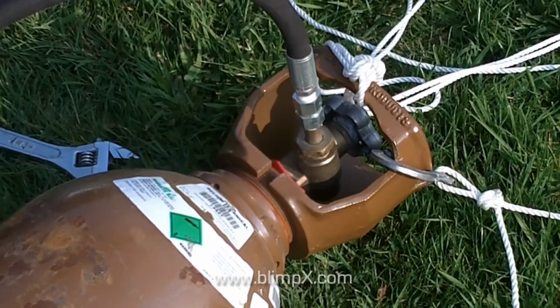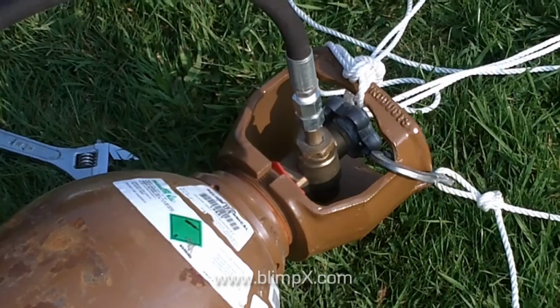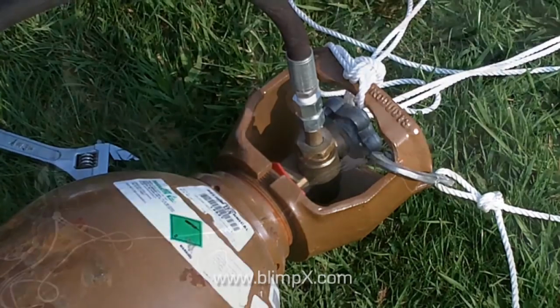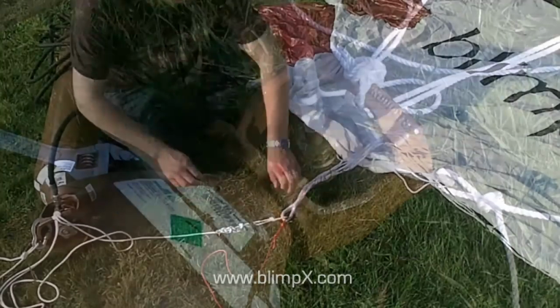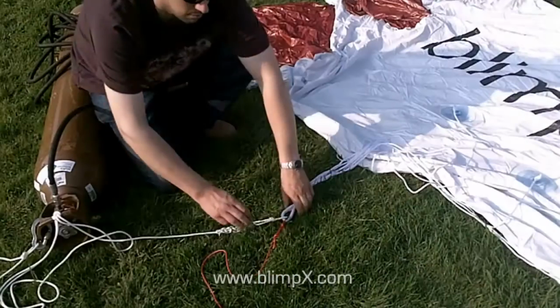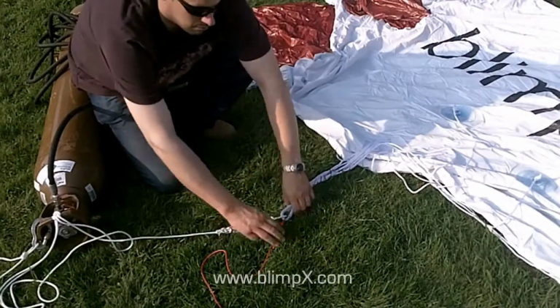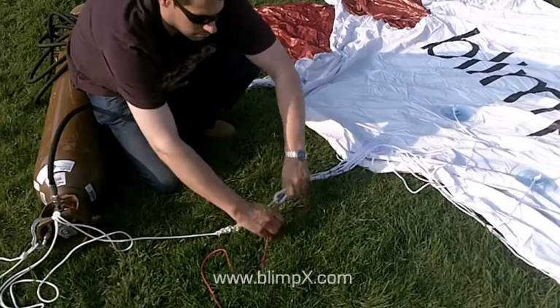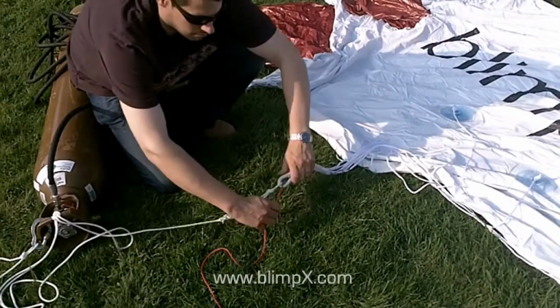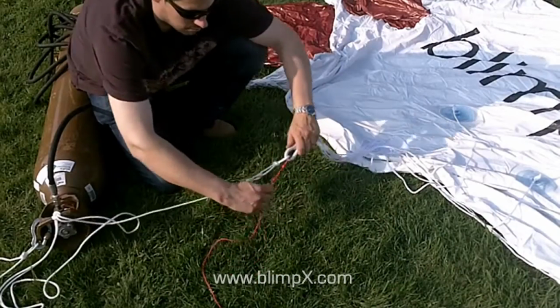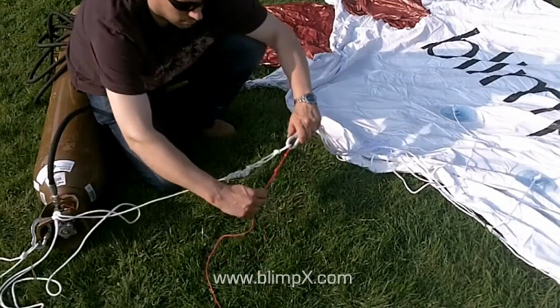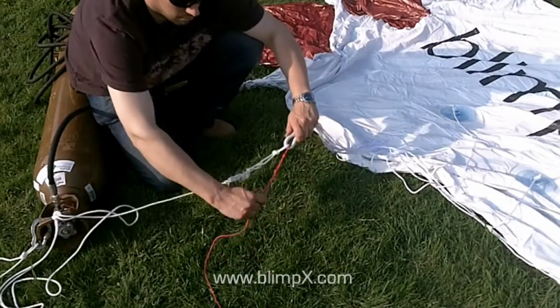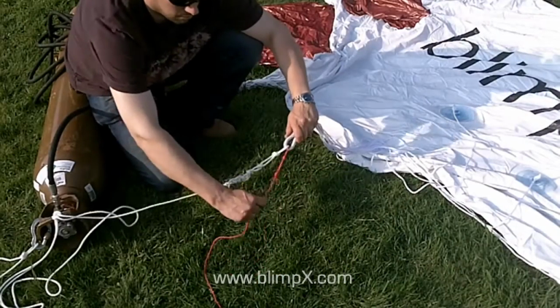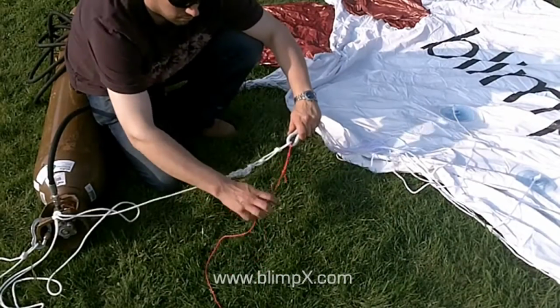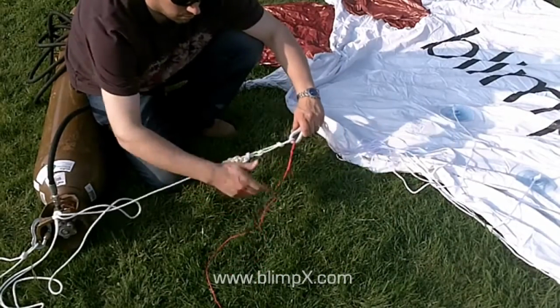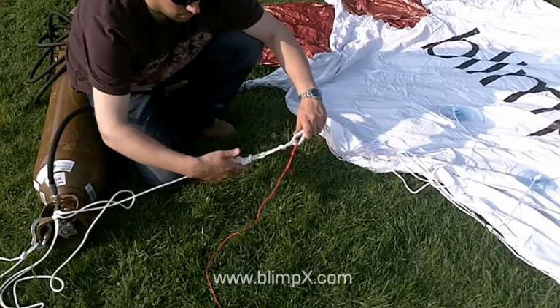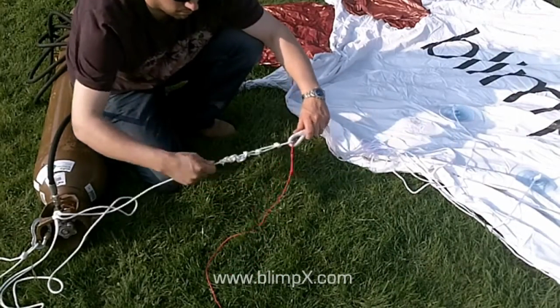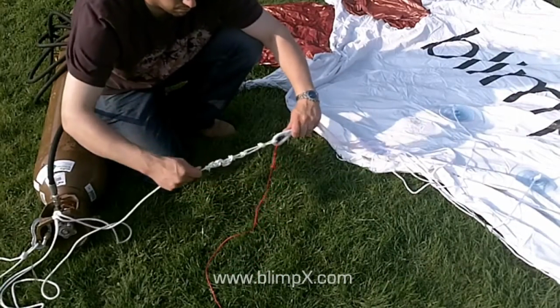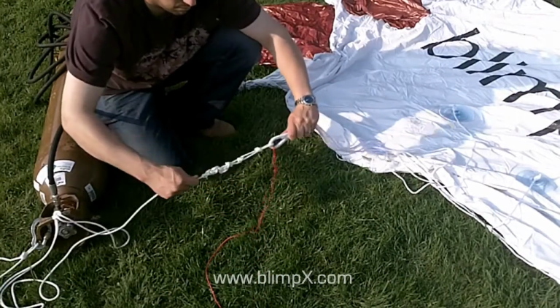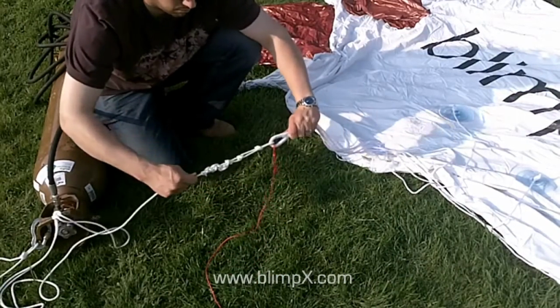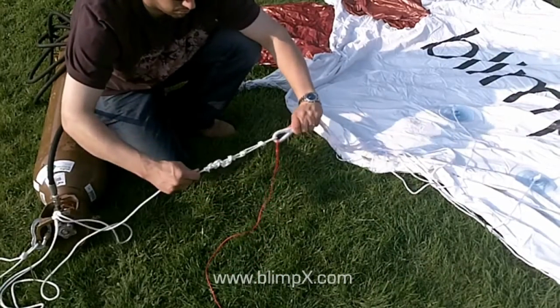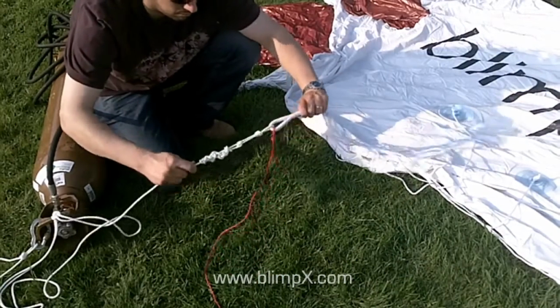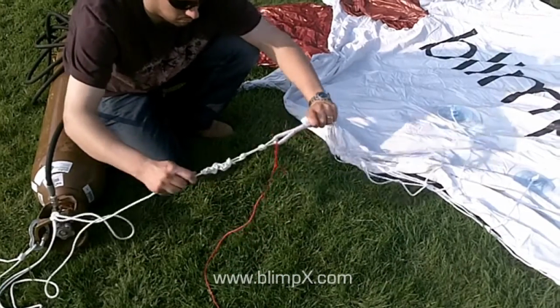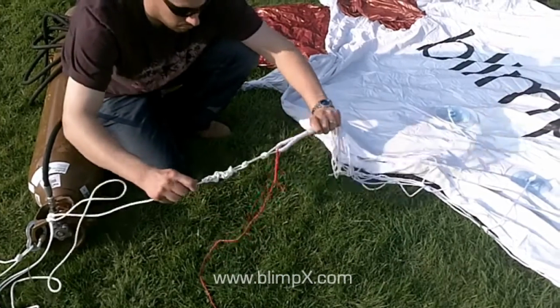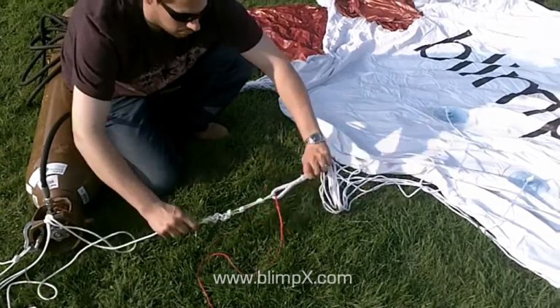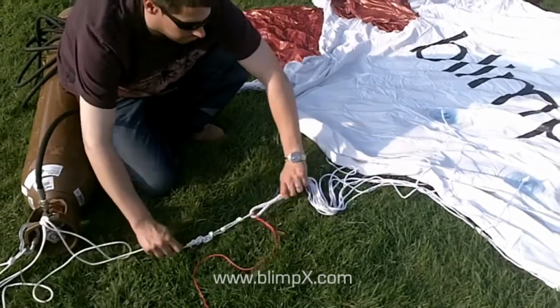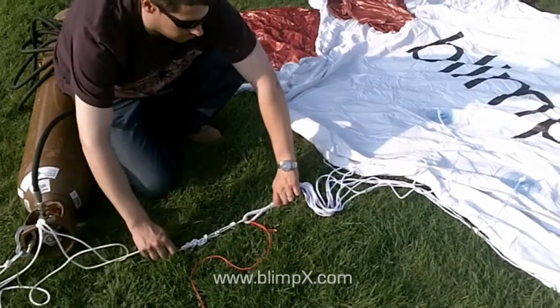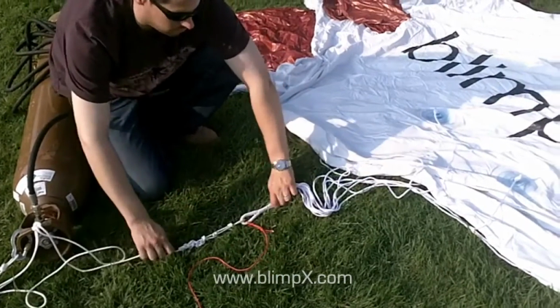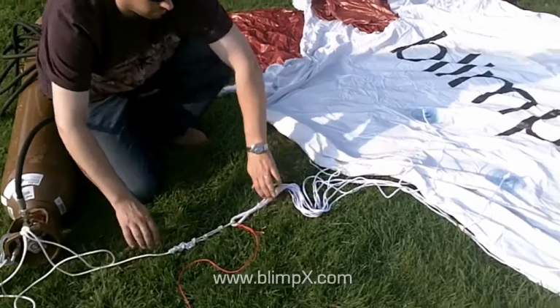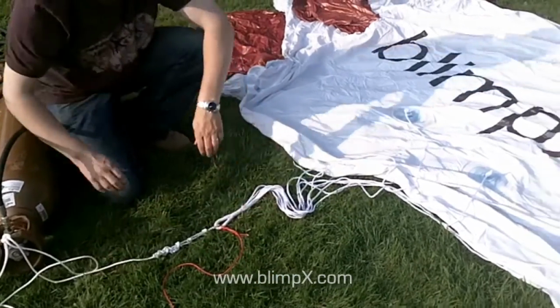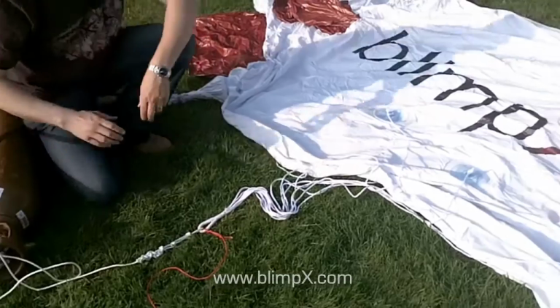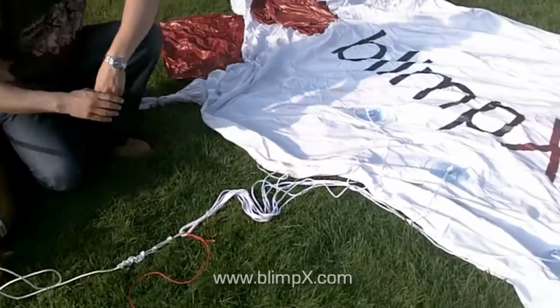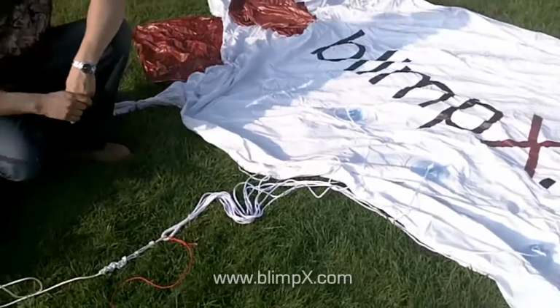One final check to ensure the blimp is tangle free and tied off securely, and you're now ready to fill with helium.